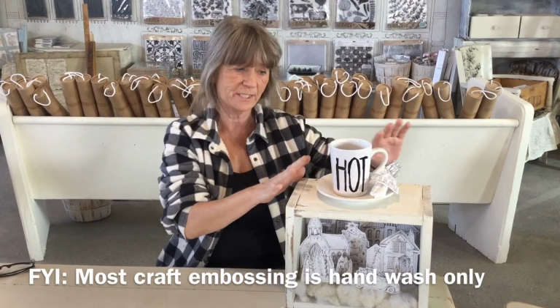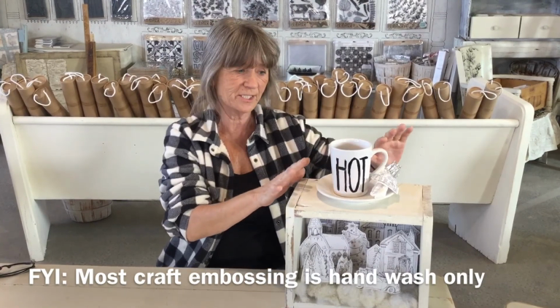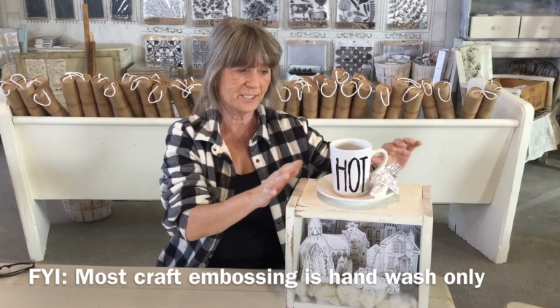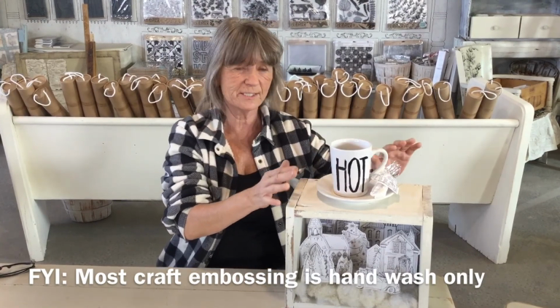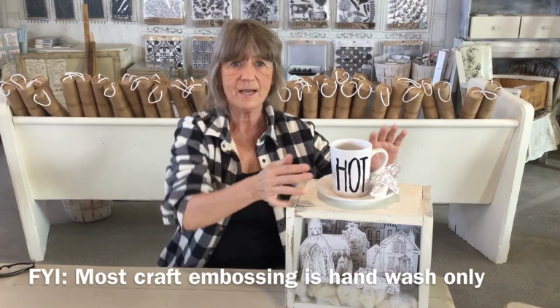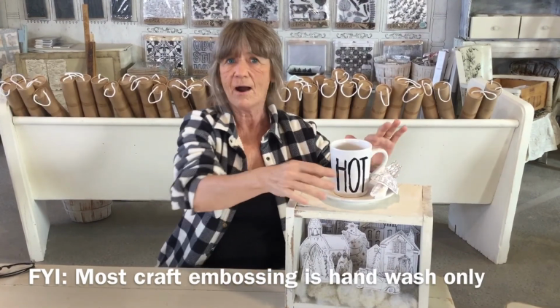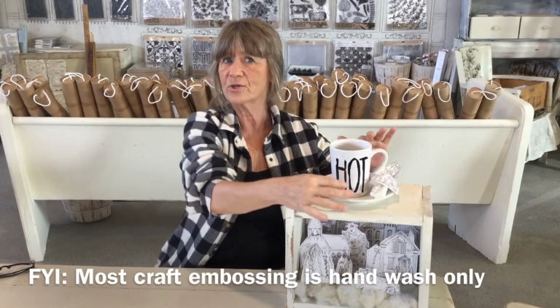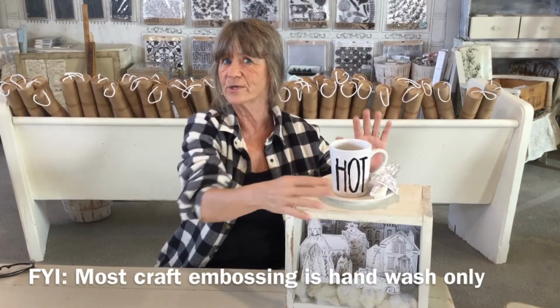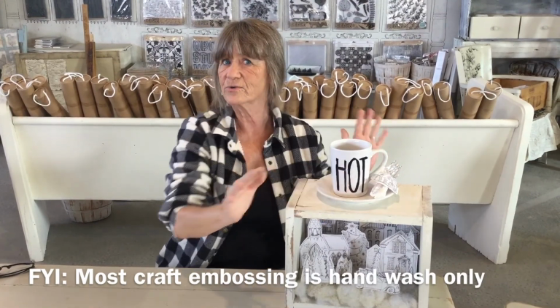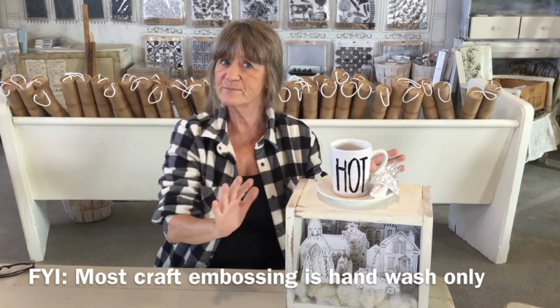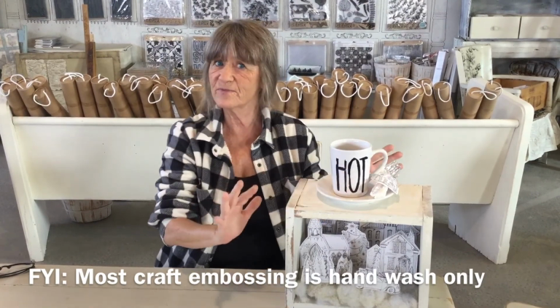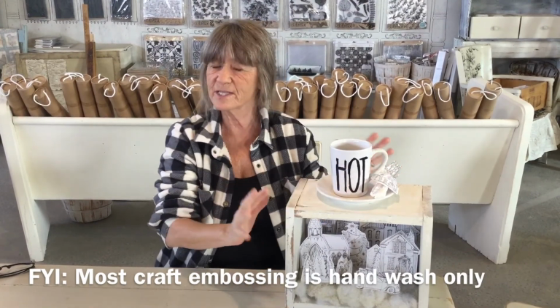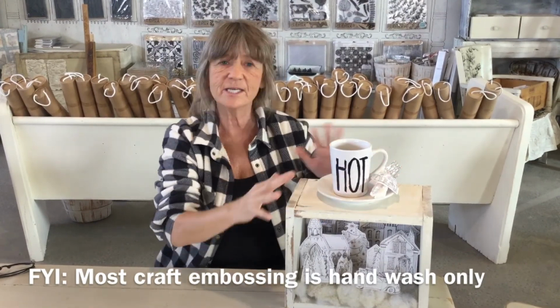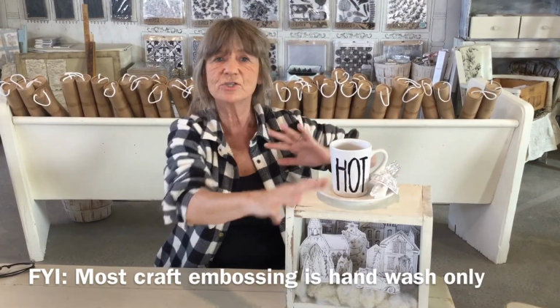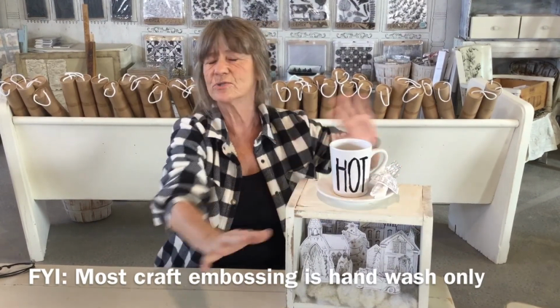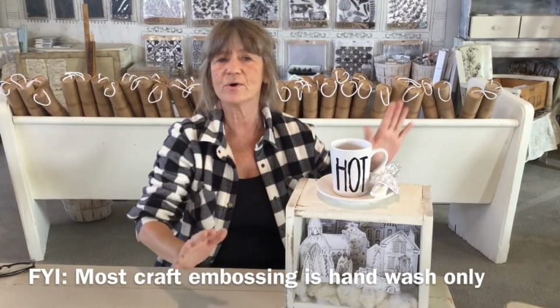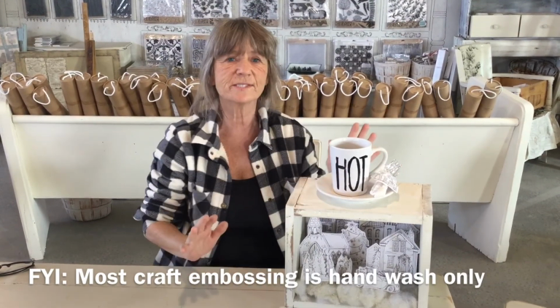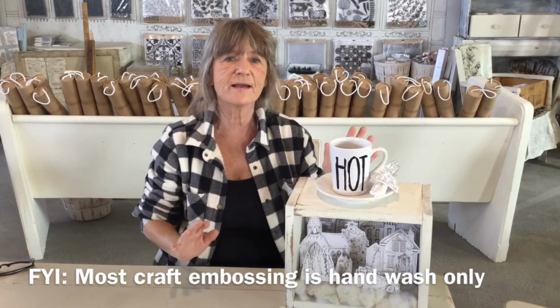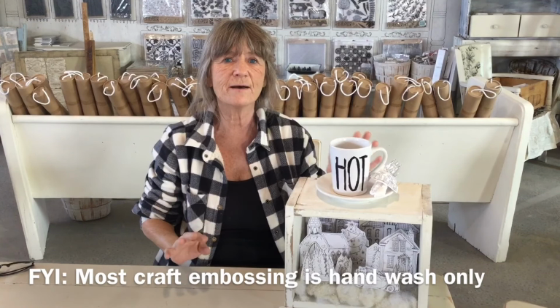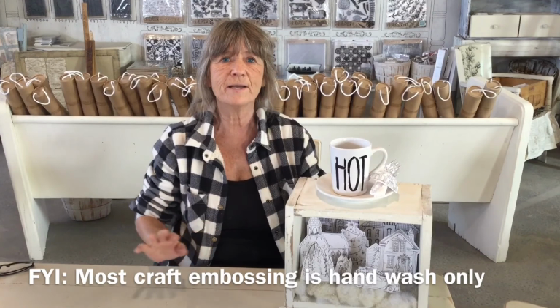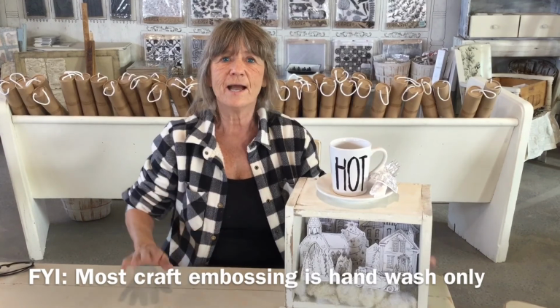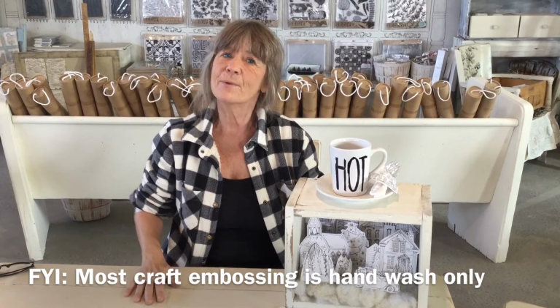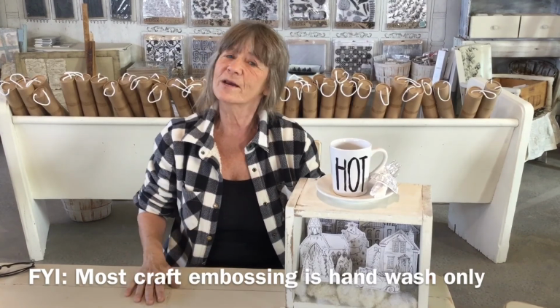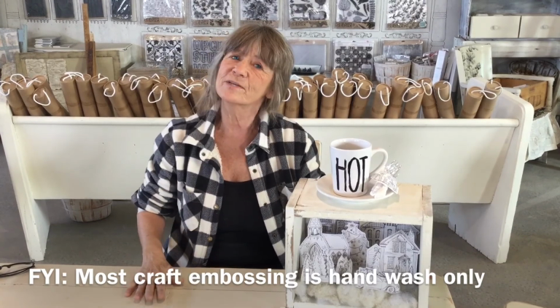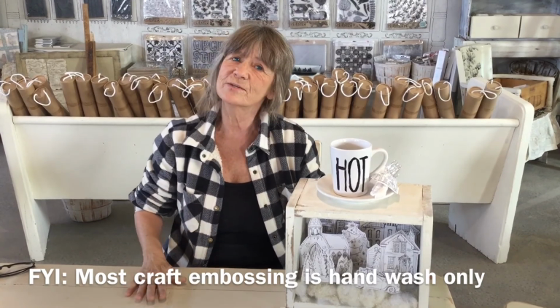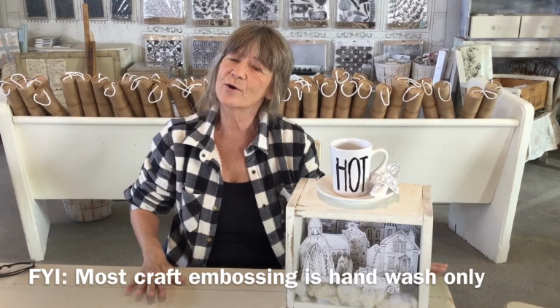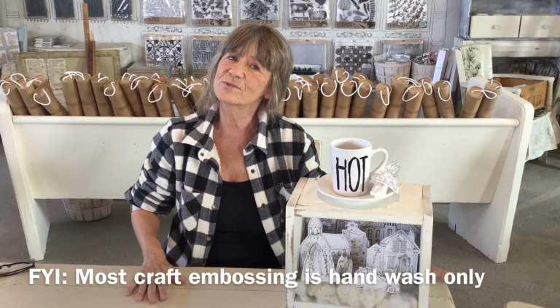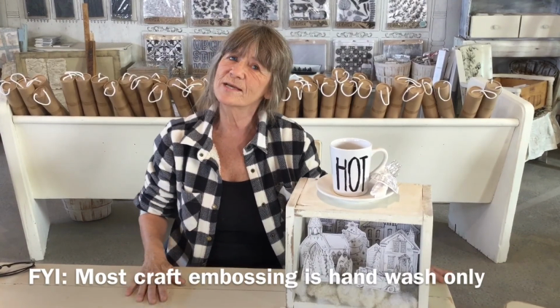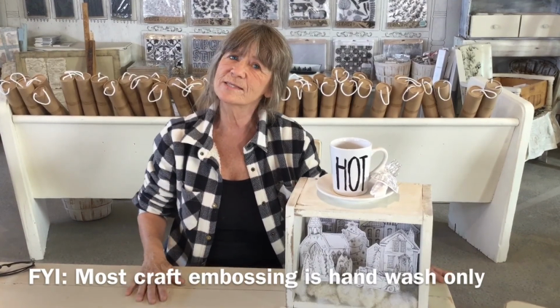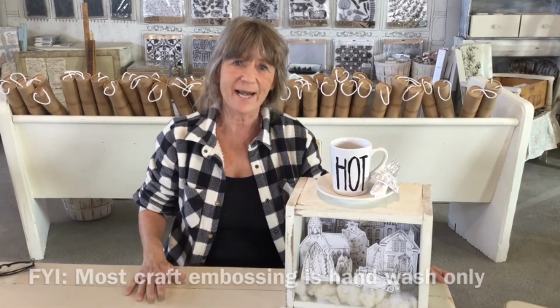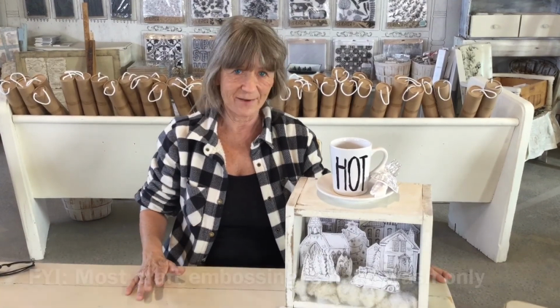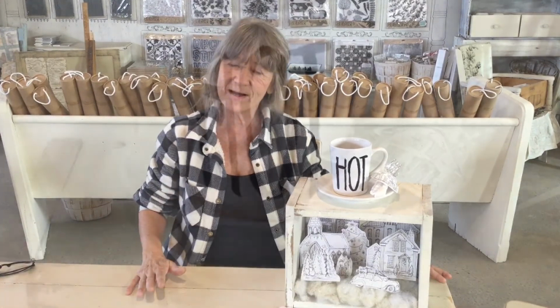Look when we put it all together with some white dishes and our cute little Christmas village — it's a great setup. Whatever you do, I hope you try this and have fun!